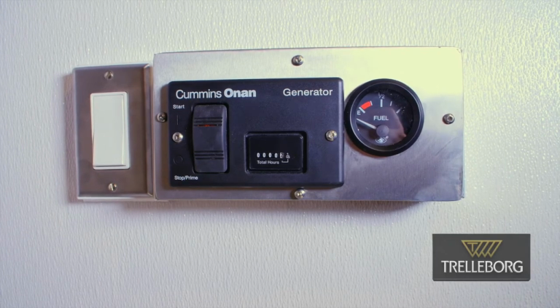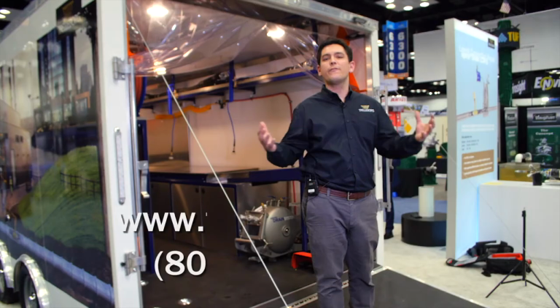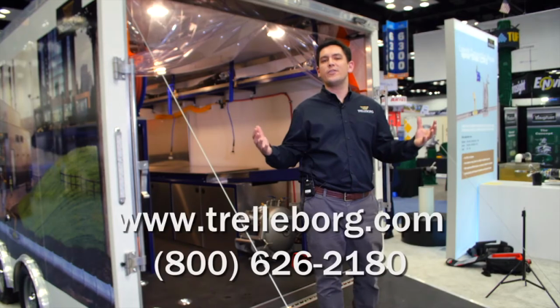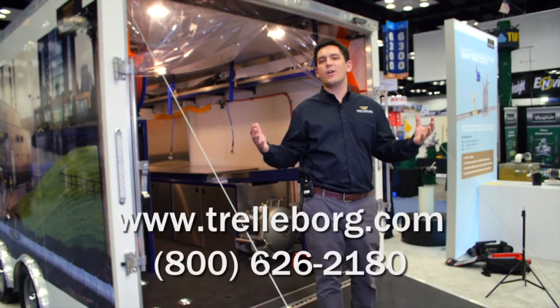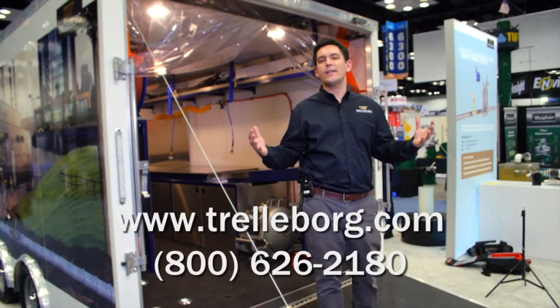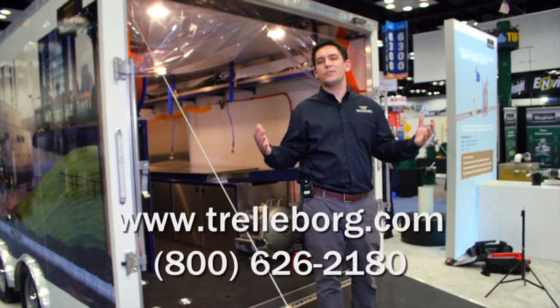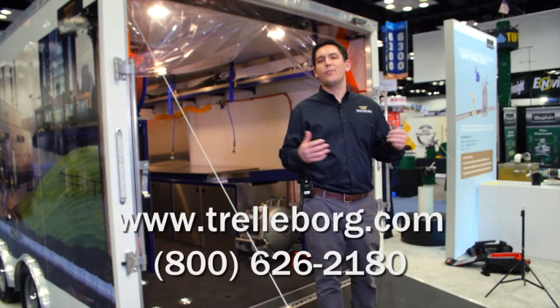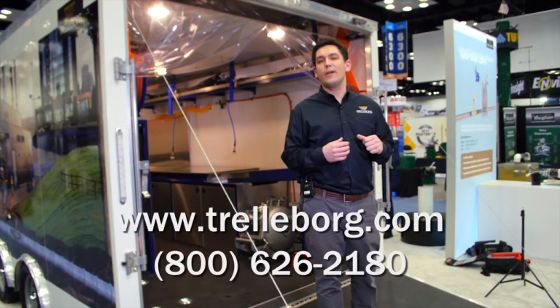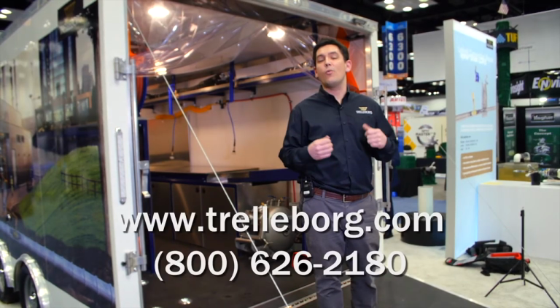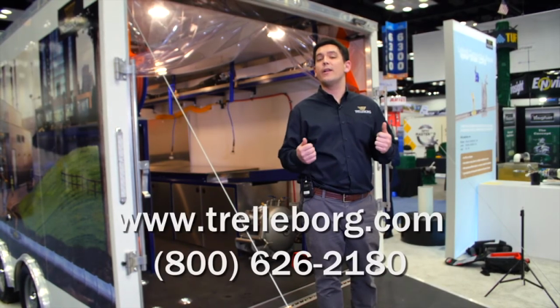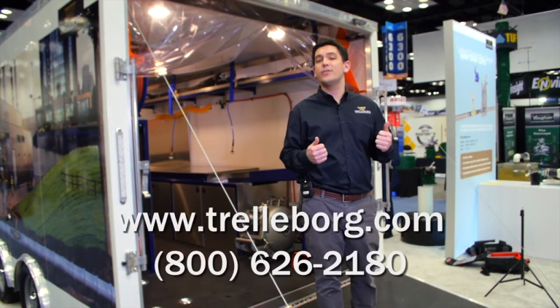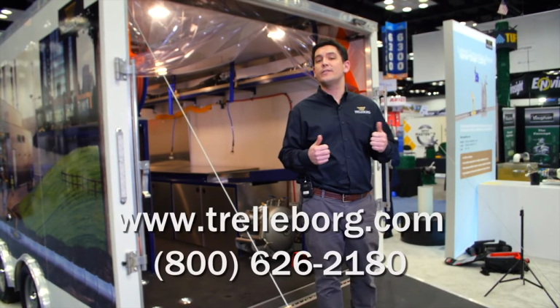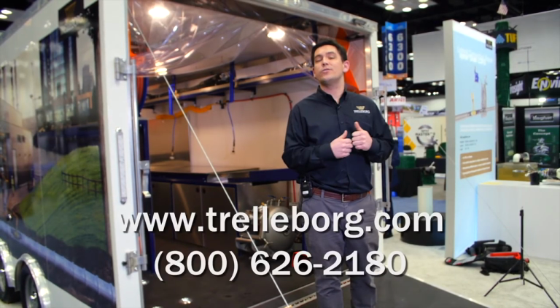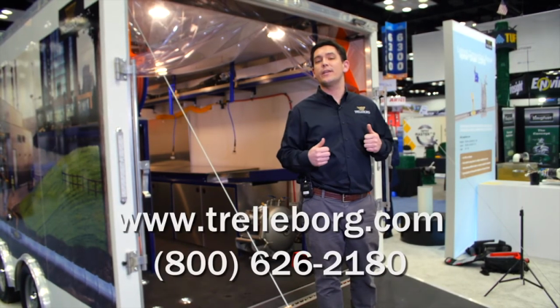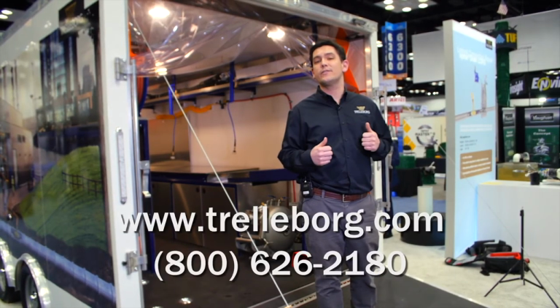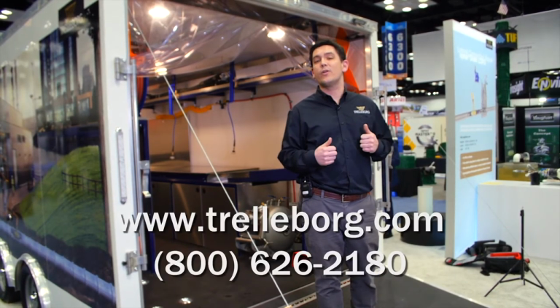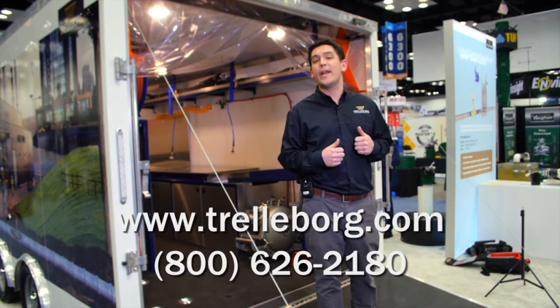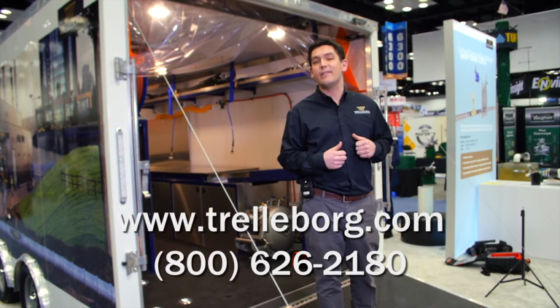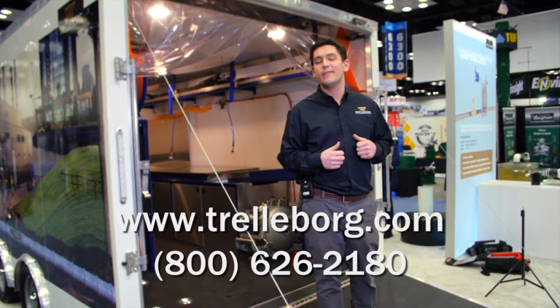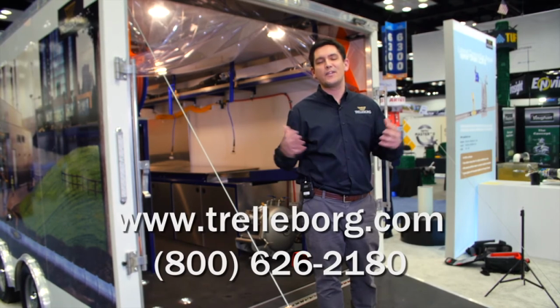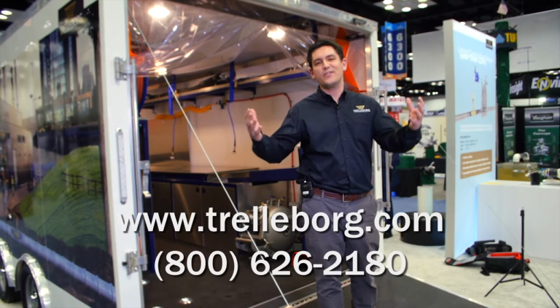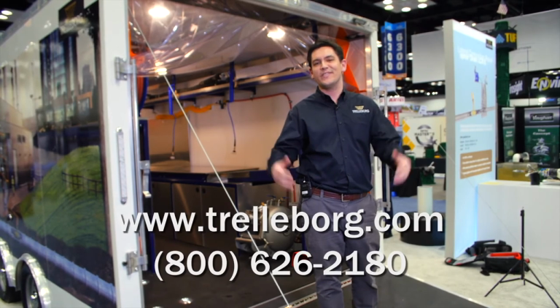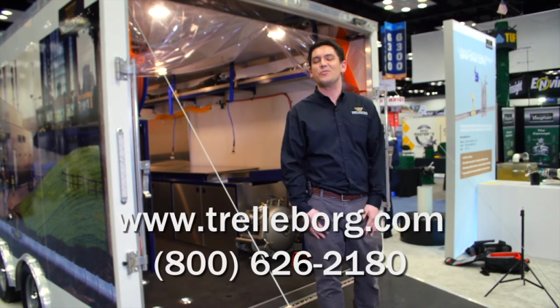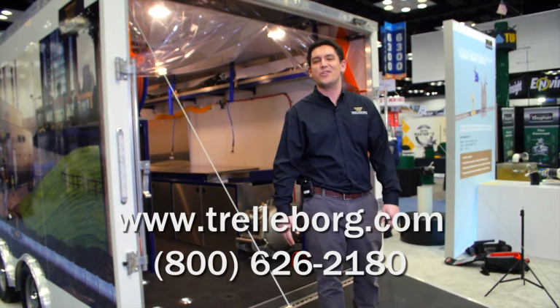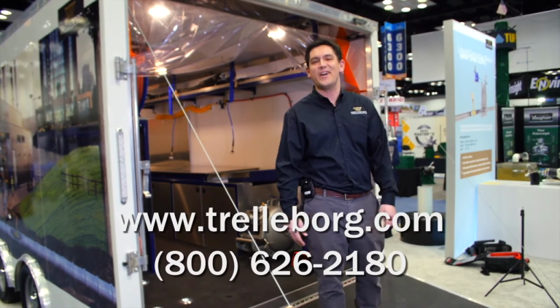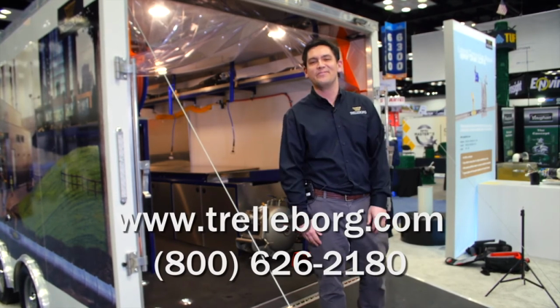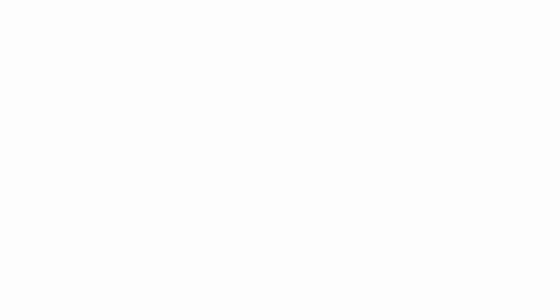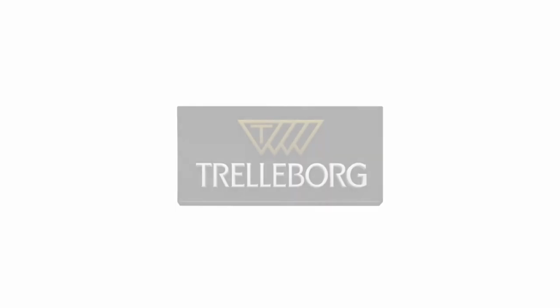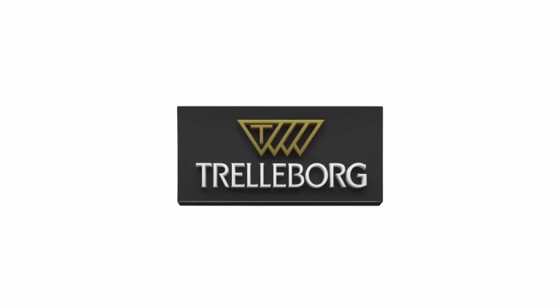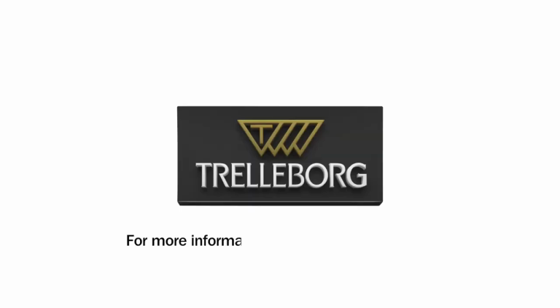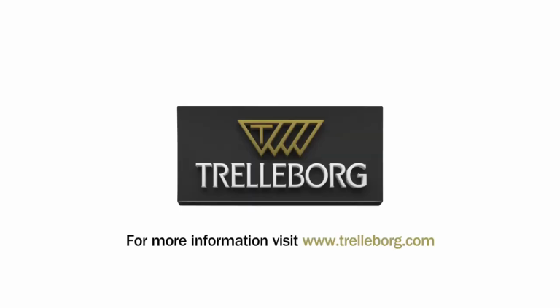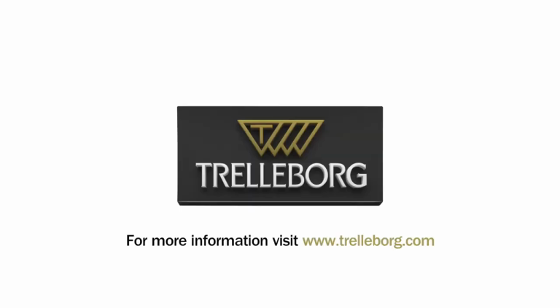For more information, contact us at TrailerBoard at 1-800-626-2180. Thanks so much and appreciate your time. Thank you.